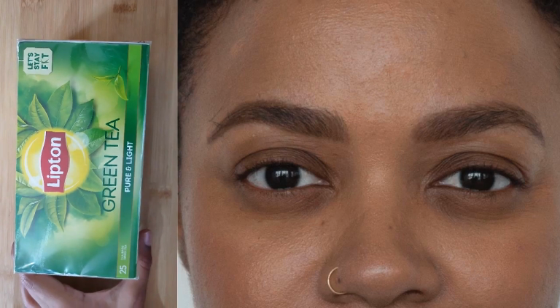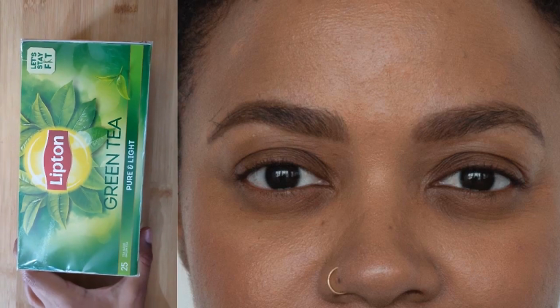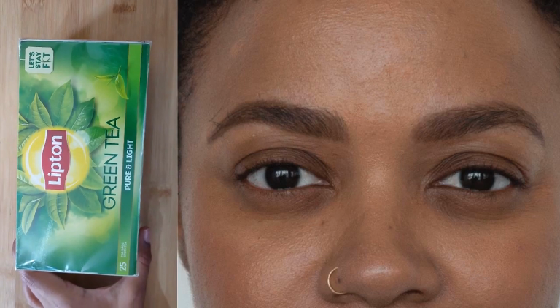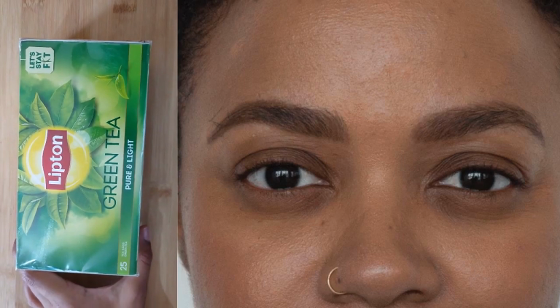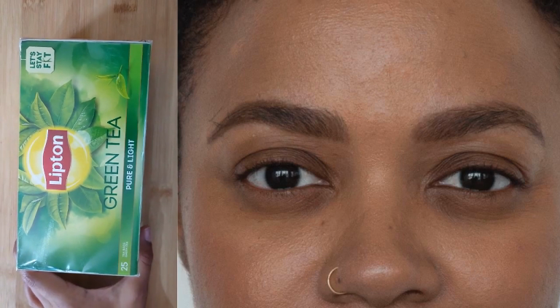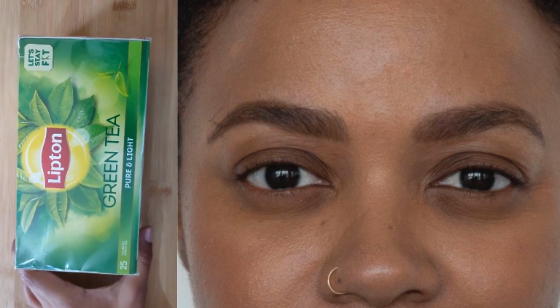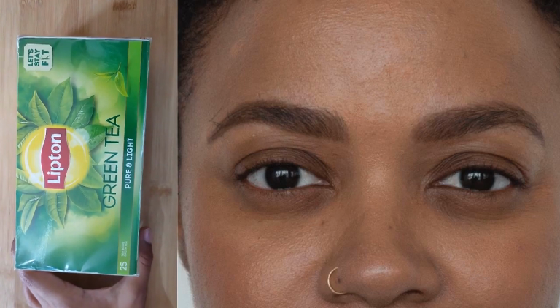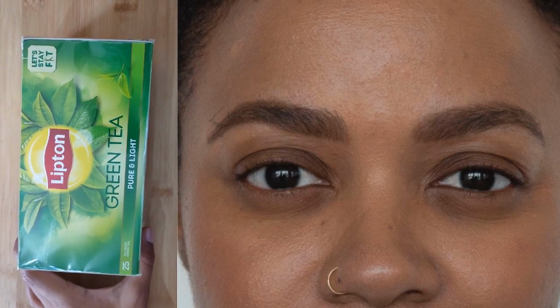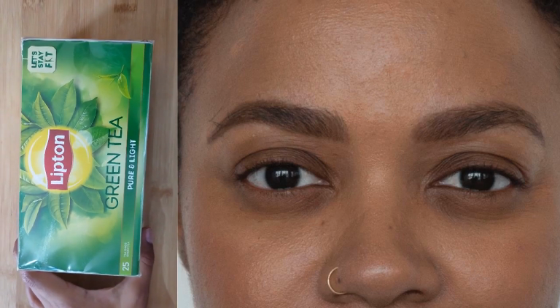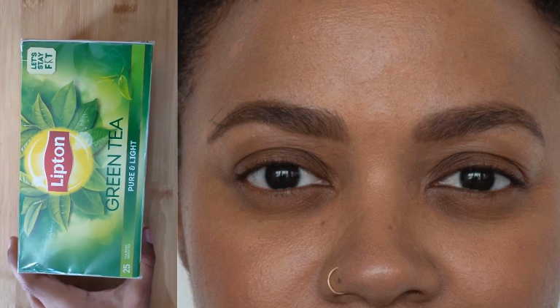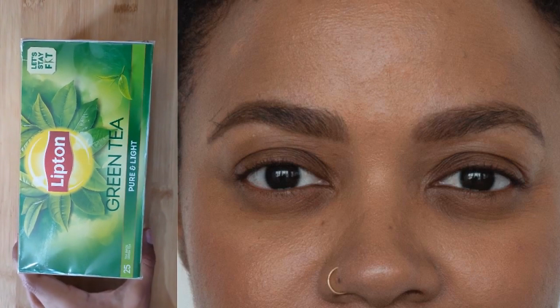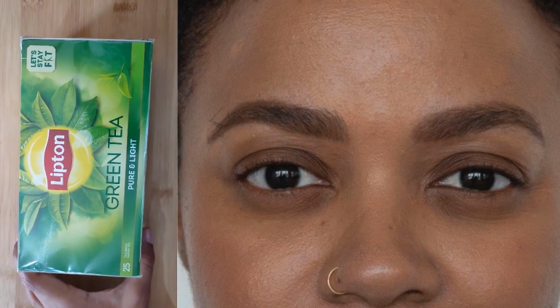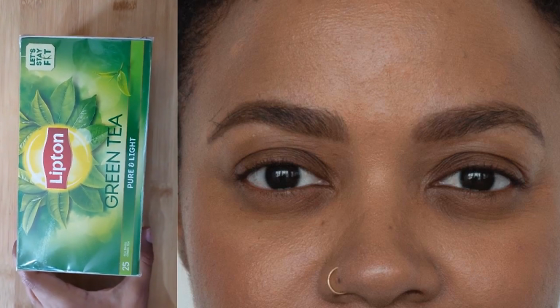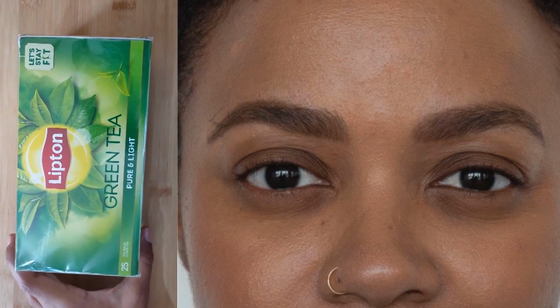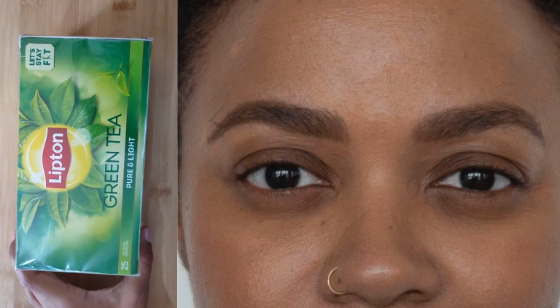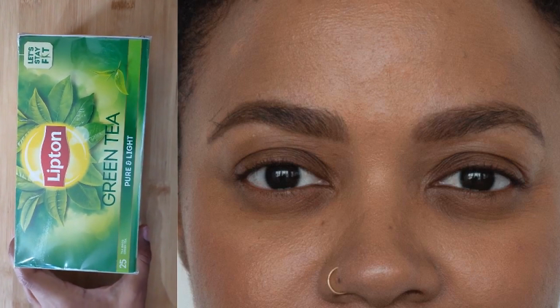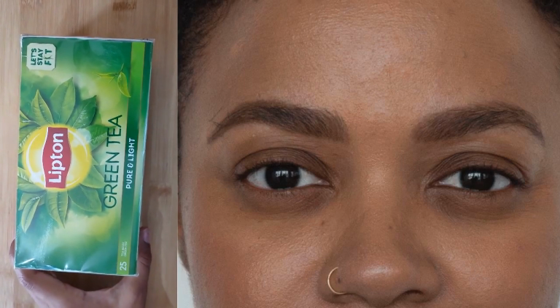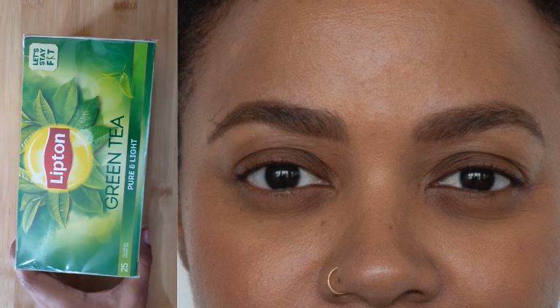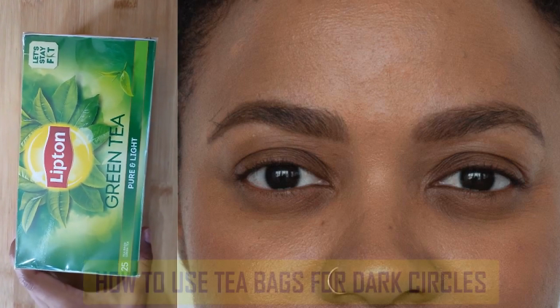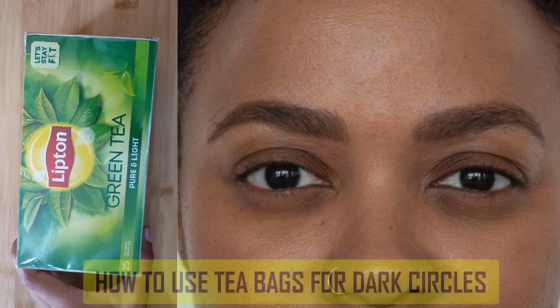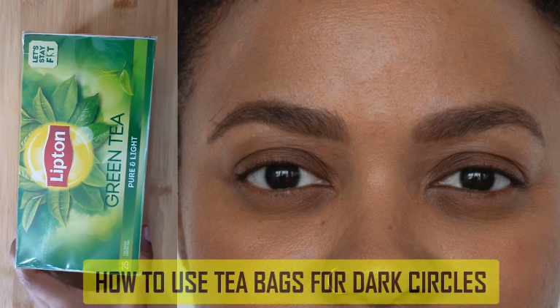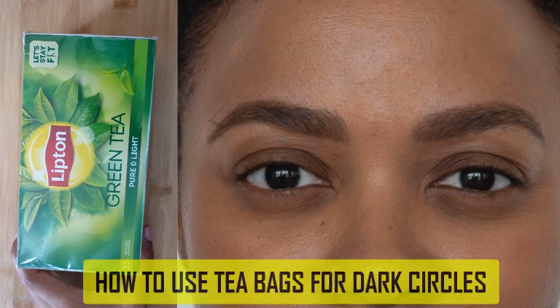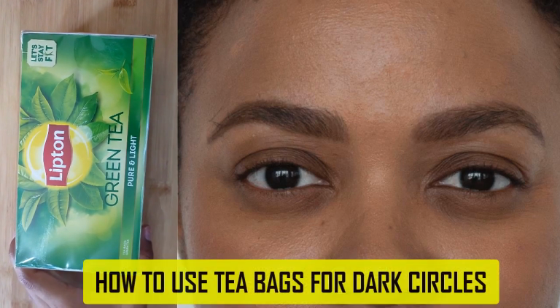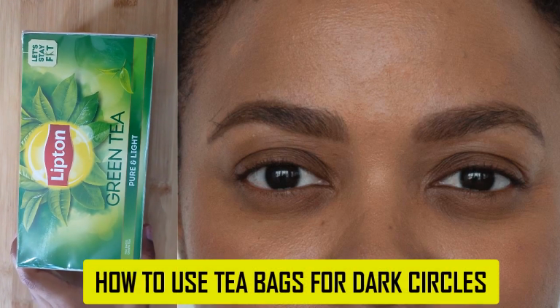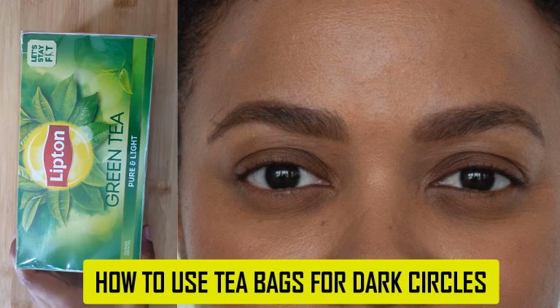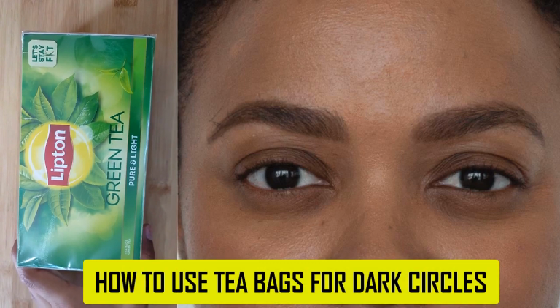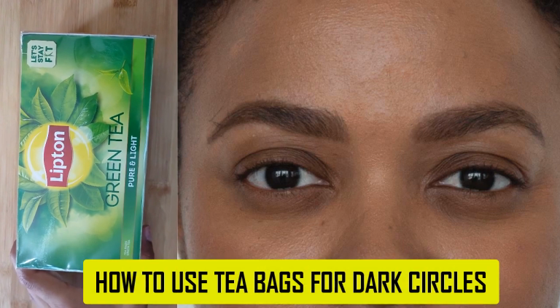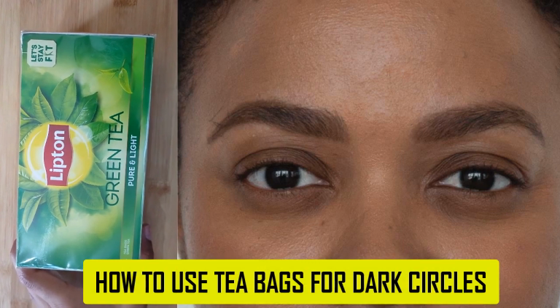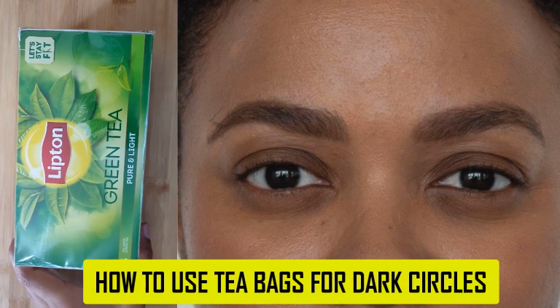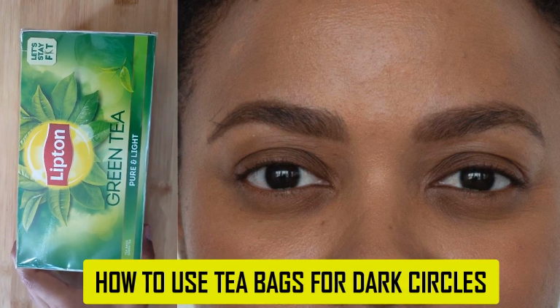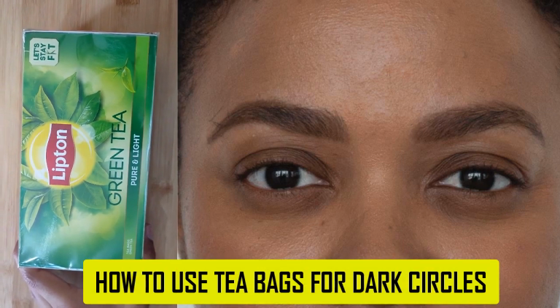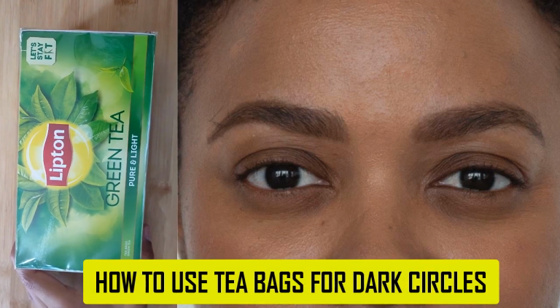Hello friends, in this video I am going to show you how you can use tea bags for dark circles.